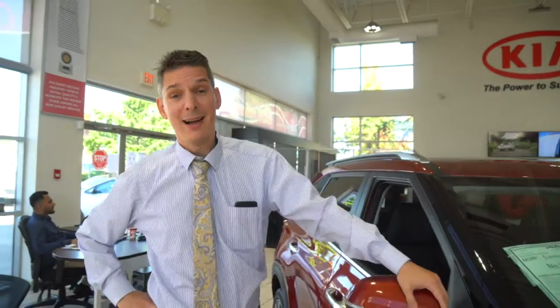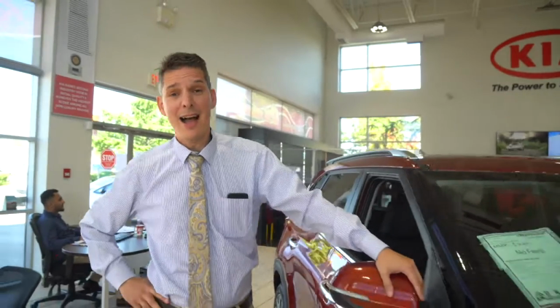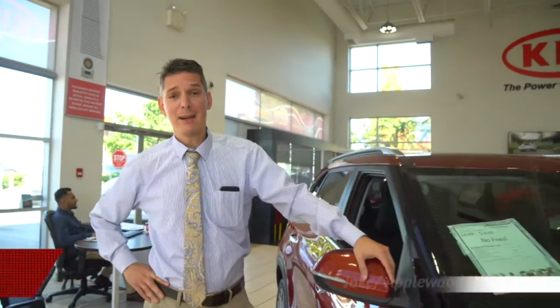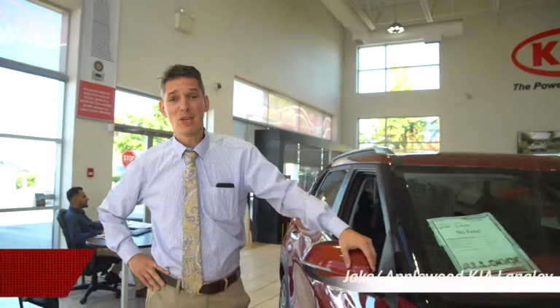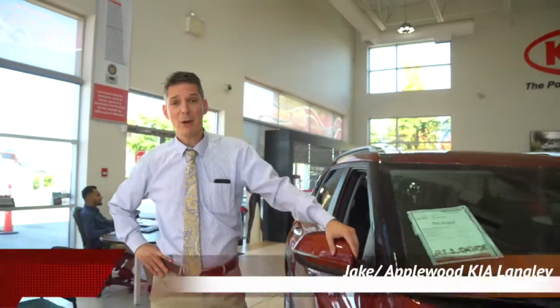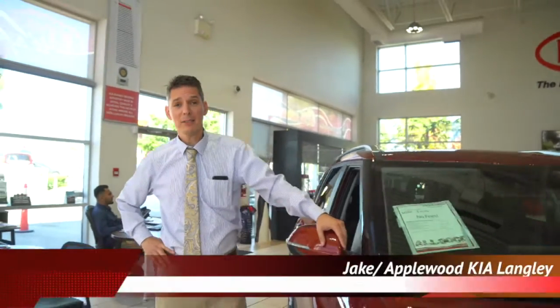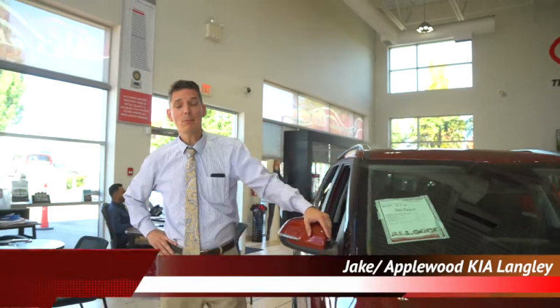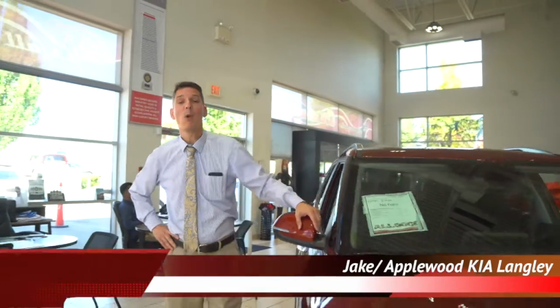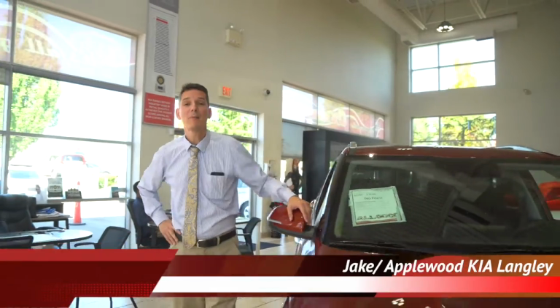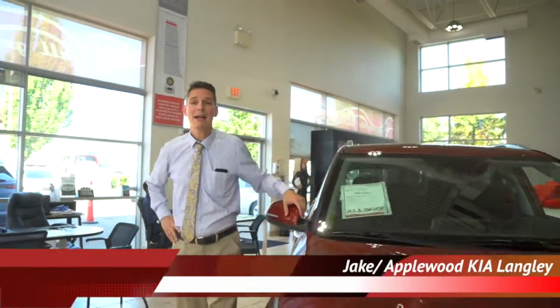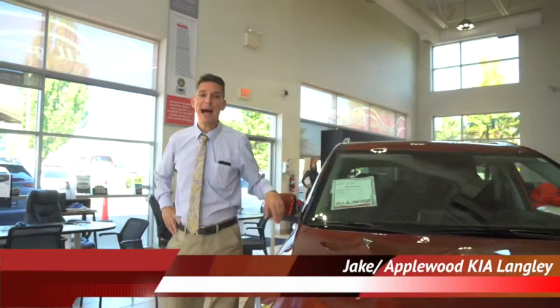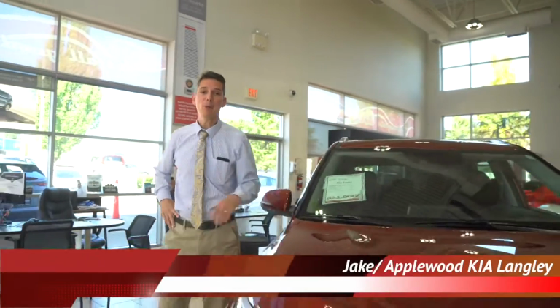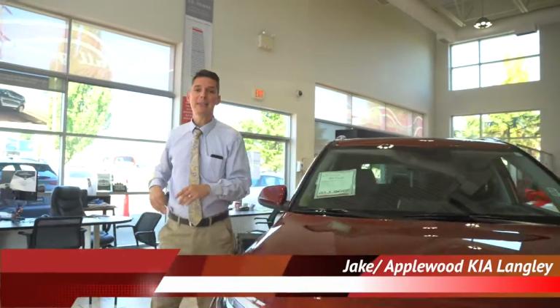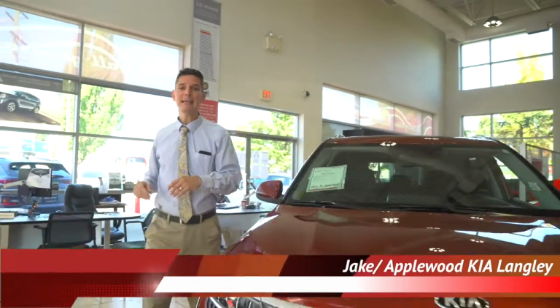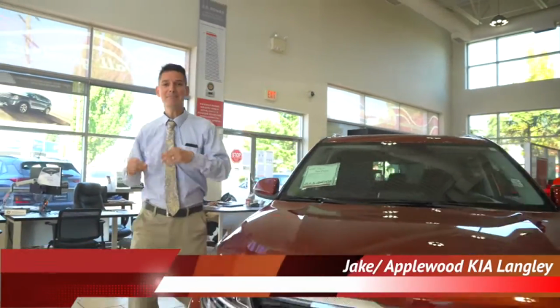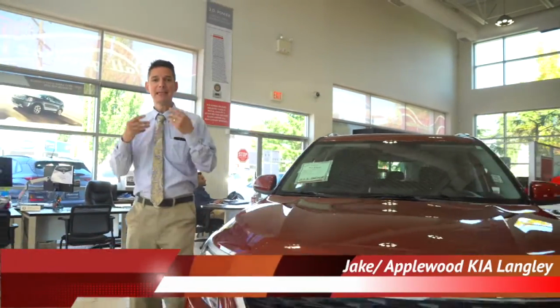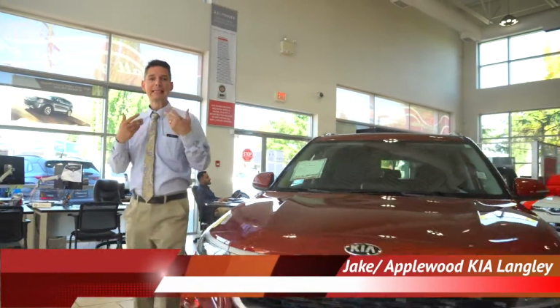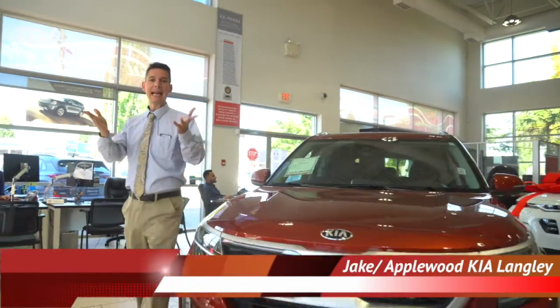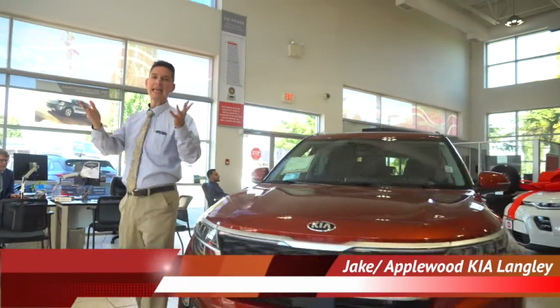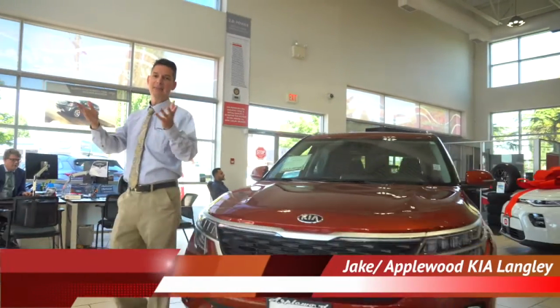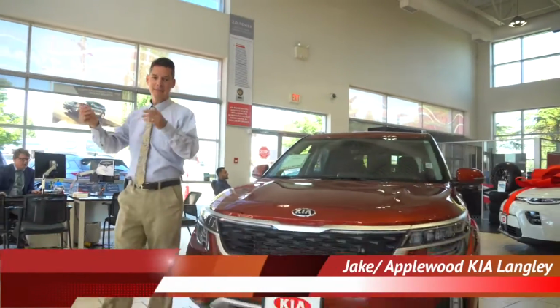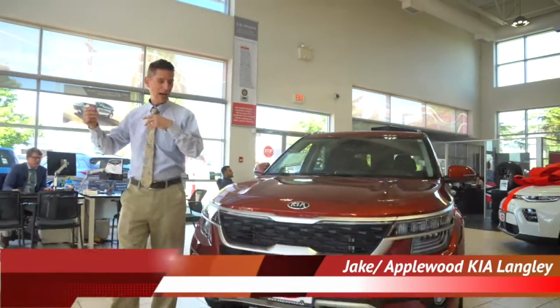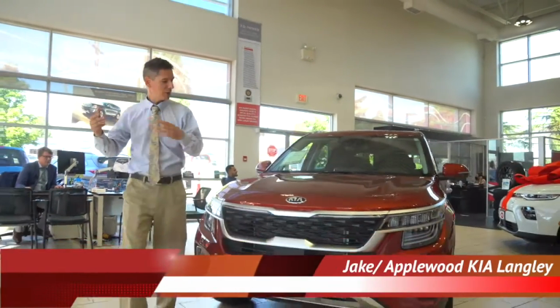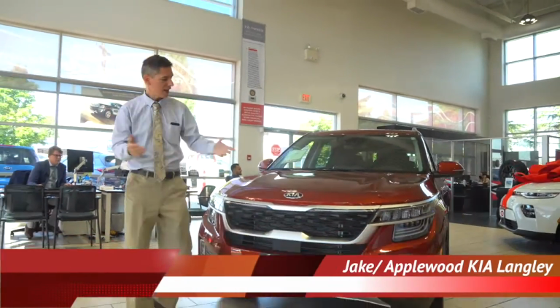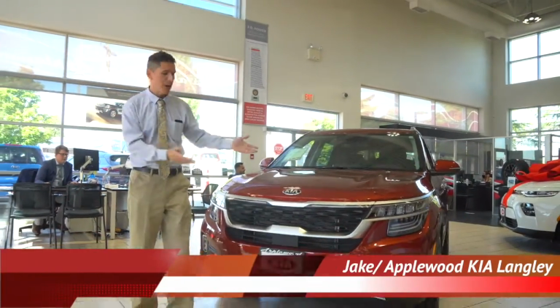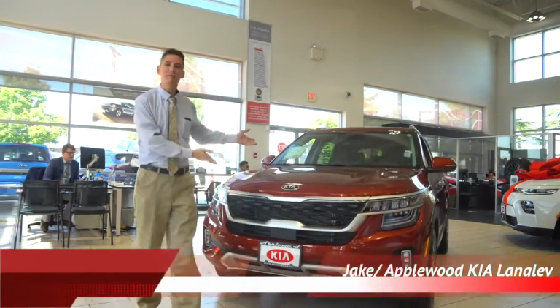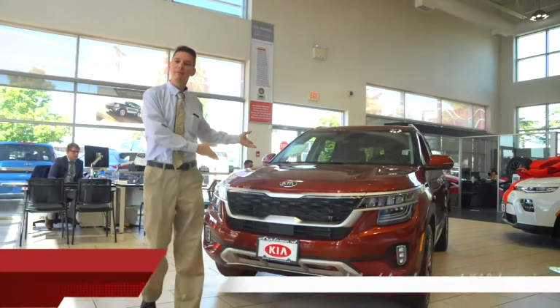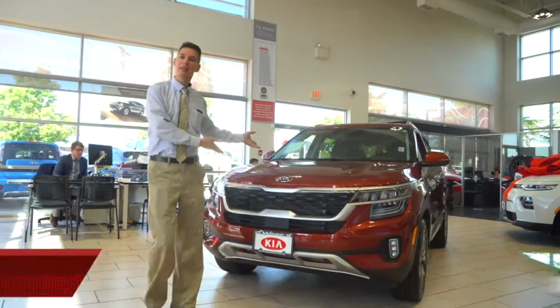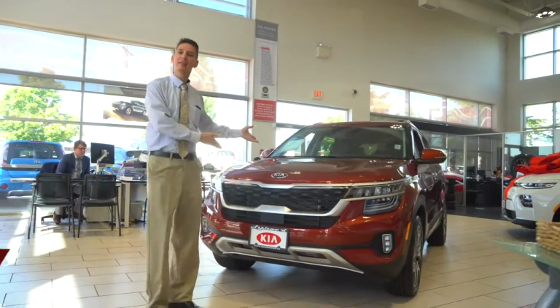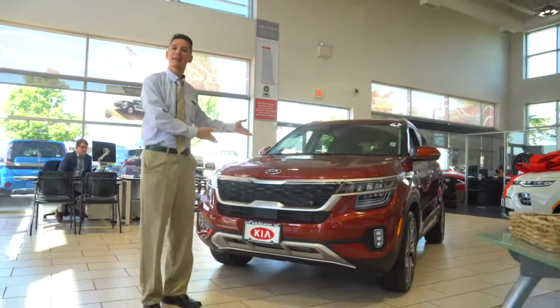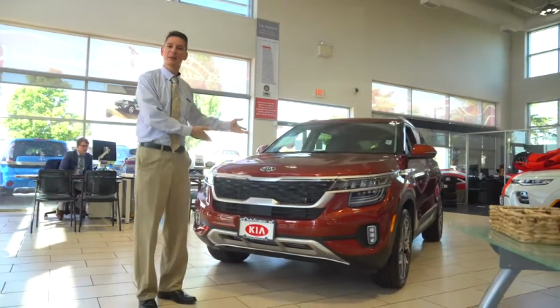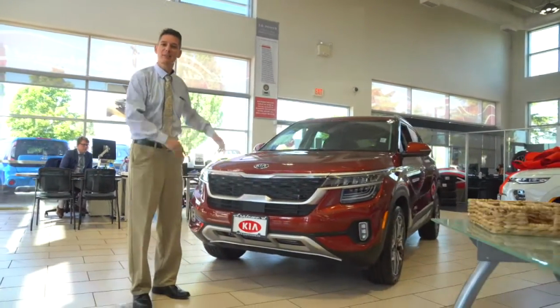Hi, I'm Jake Bartlett. Welcome back to Applewood Kia. Today, I want to talk about the Kia Seltos.